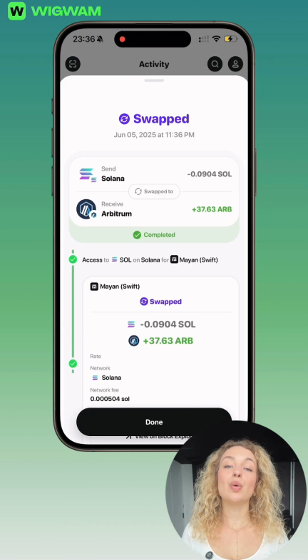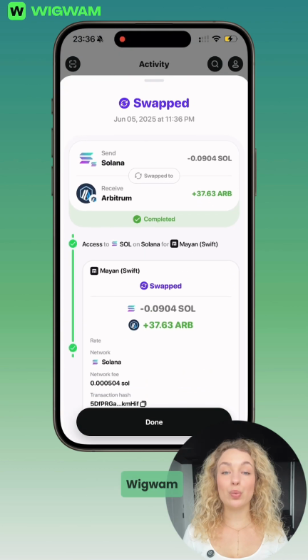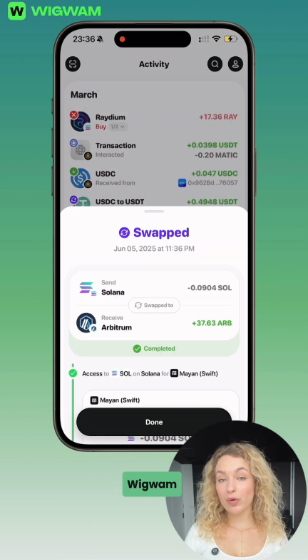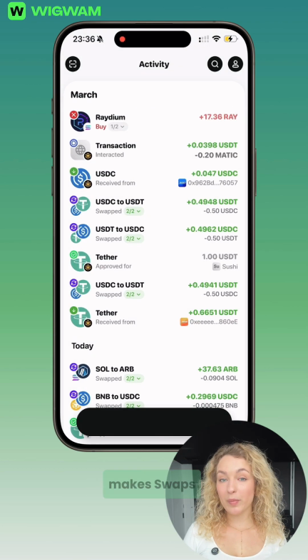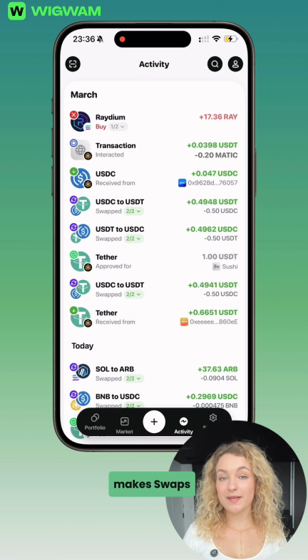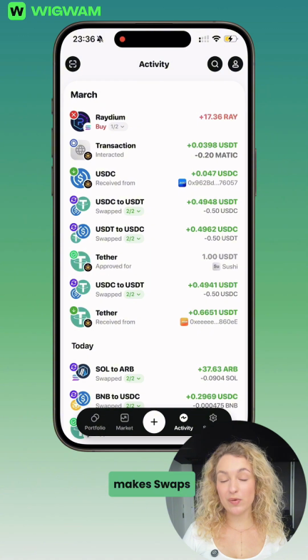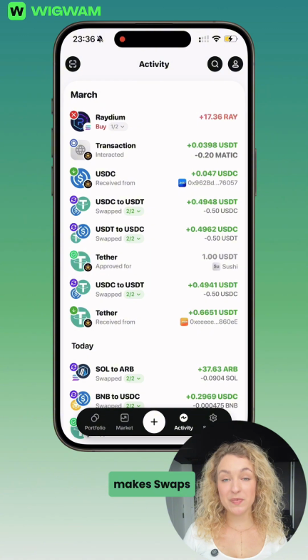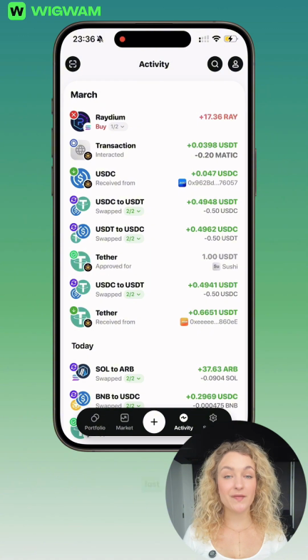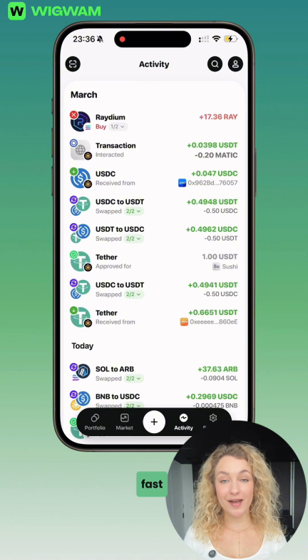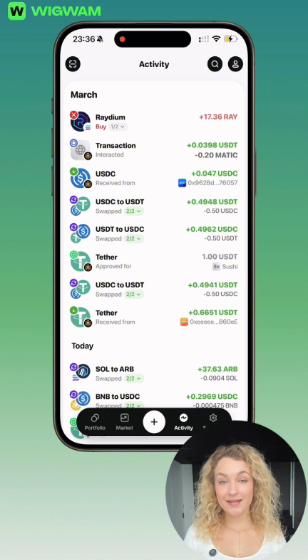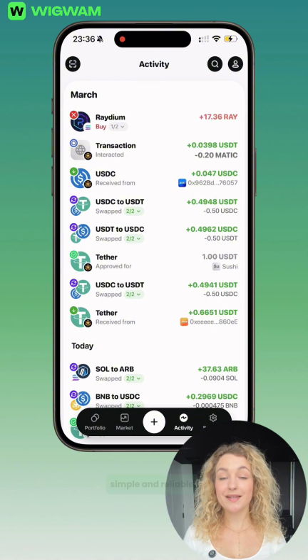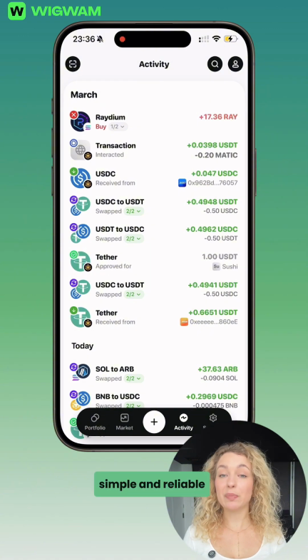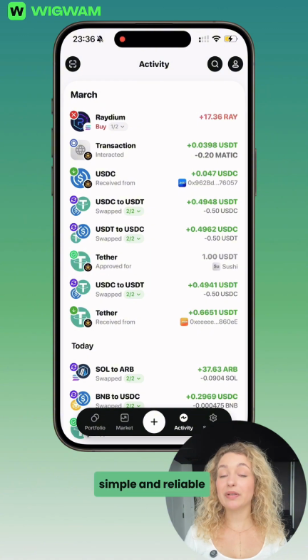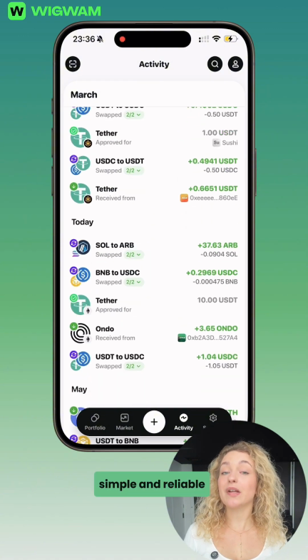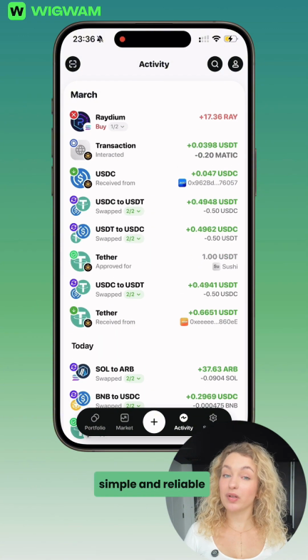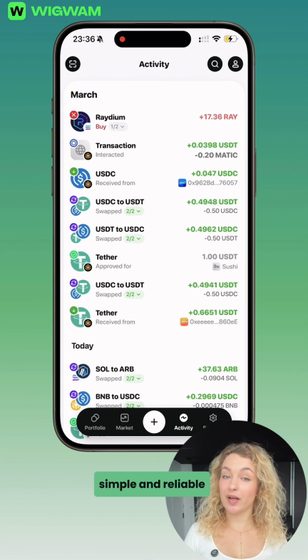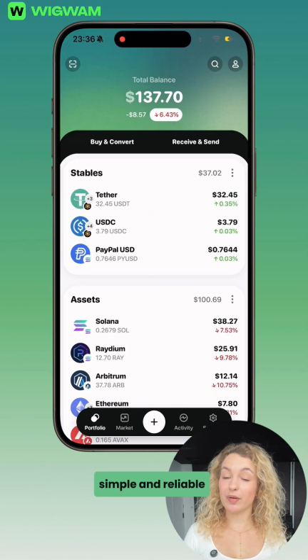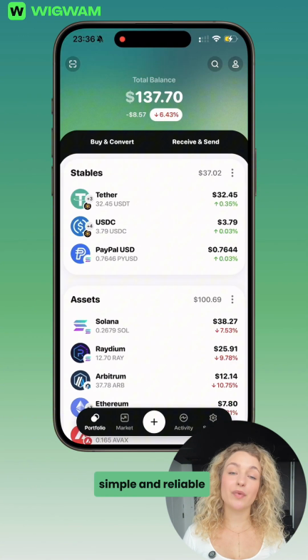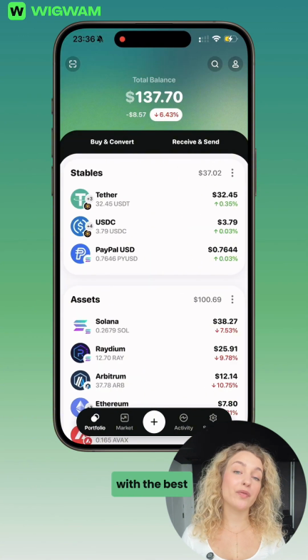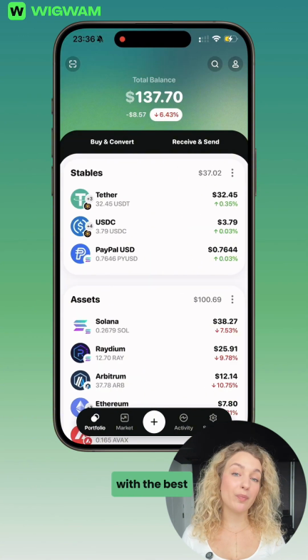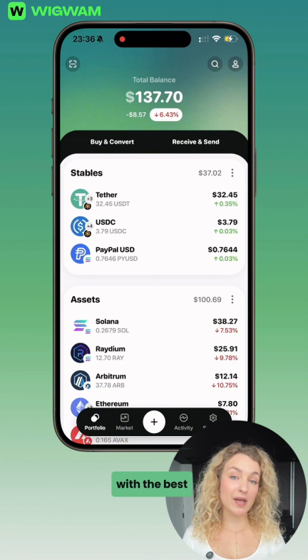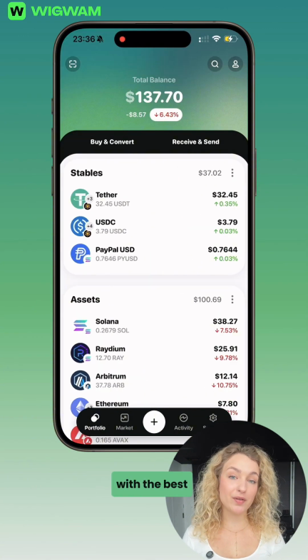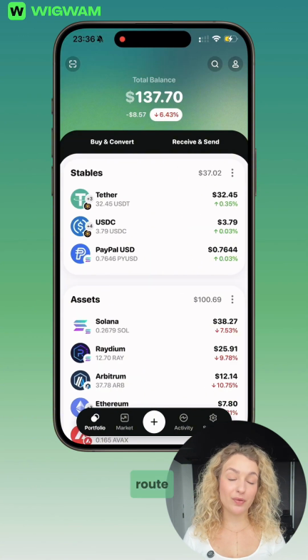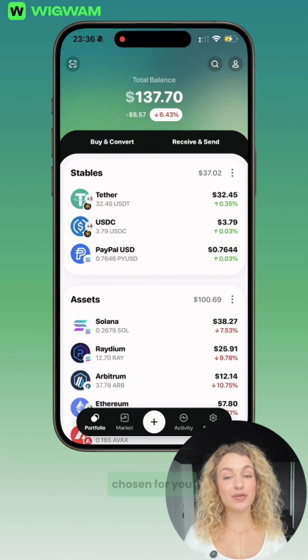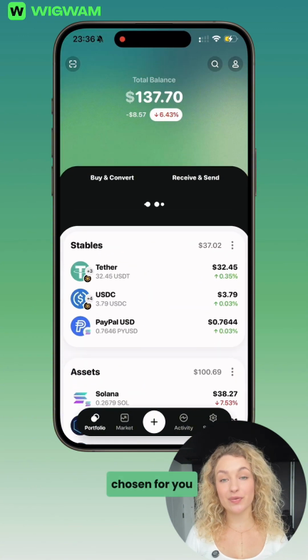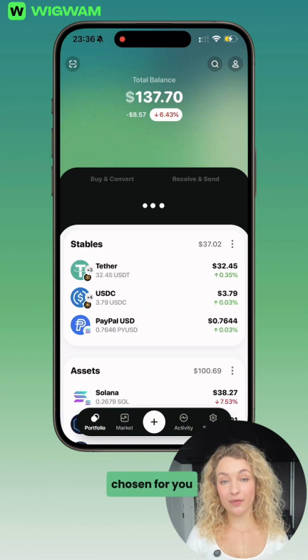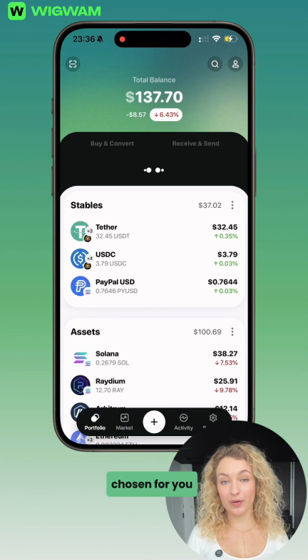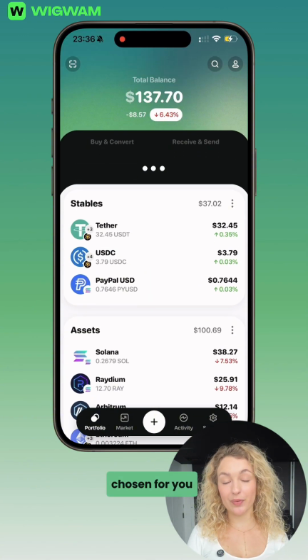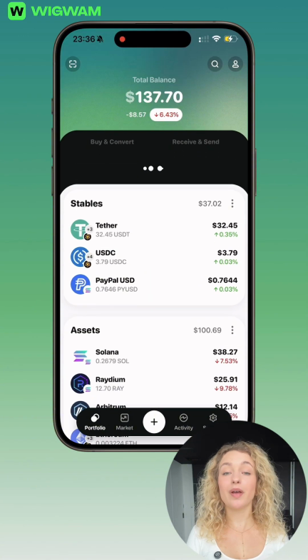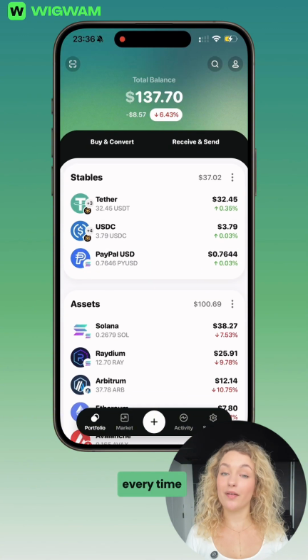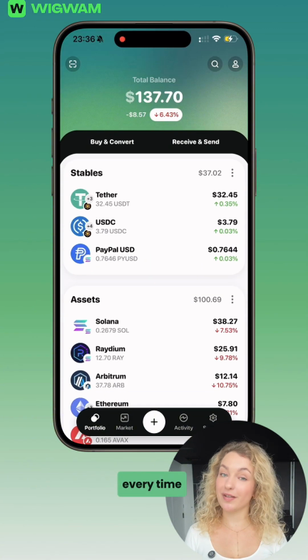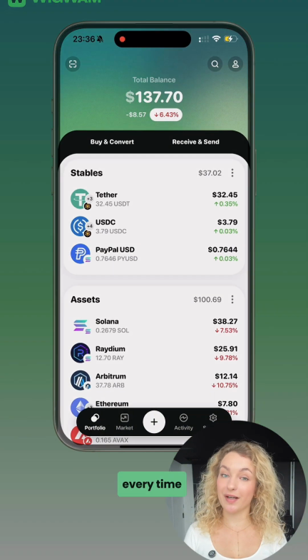Wigwam makes swaps fast, simple, and reliable, with the best route chosen for you every time.